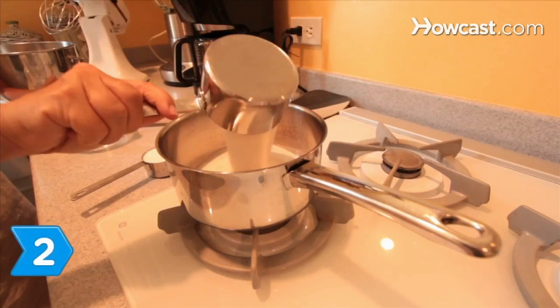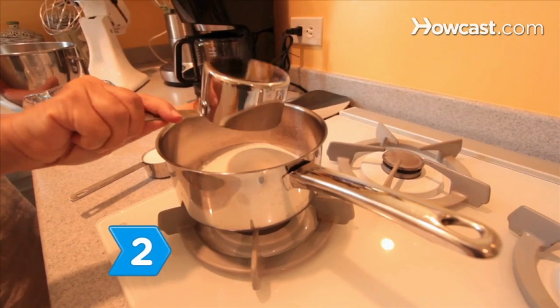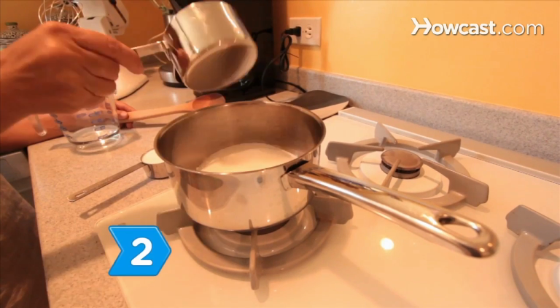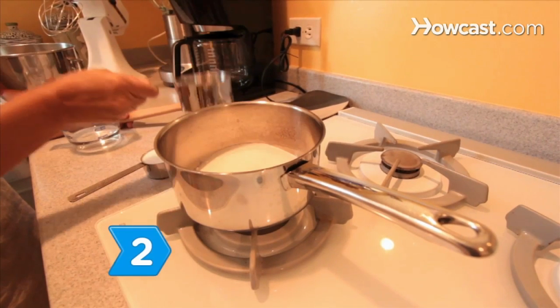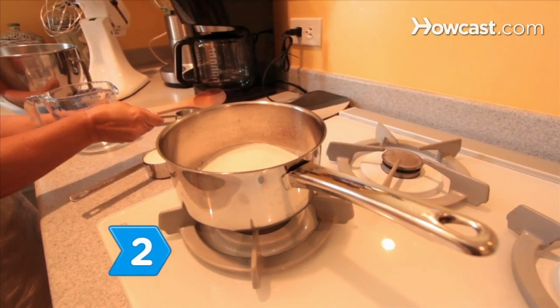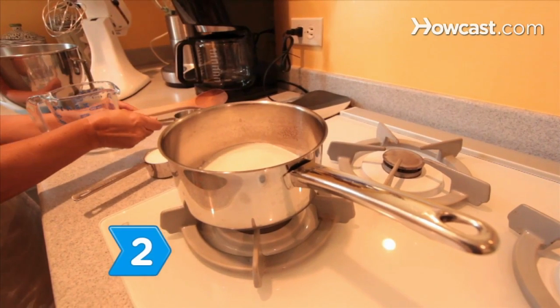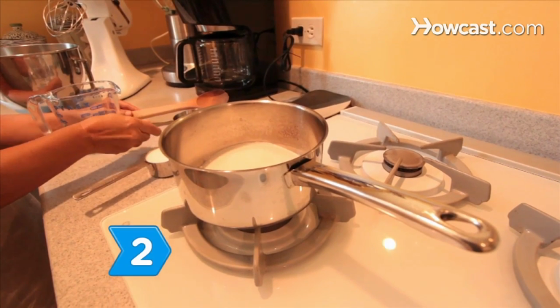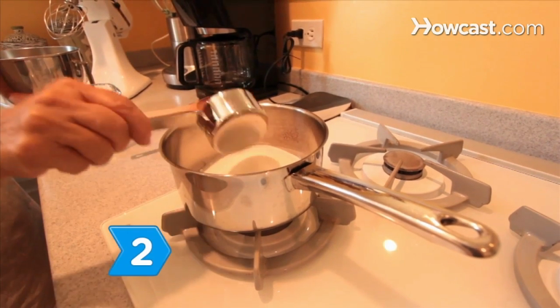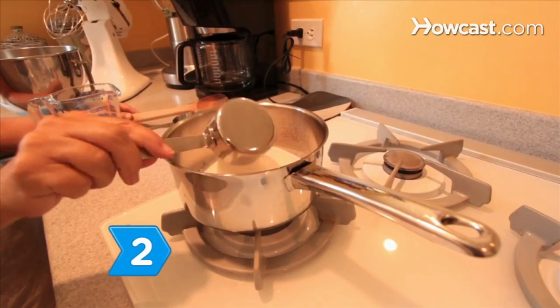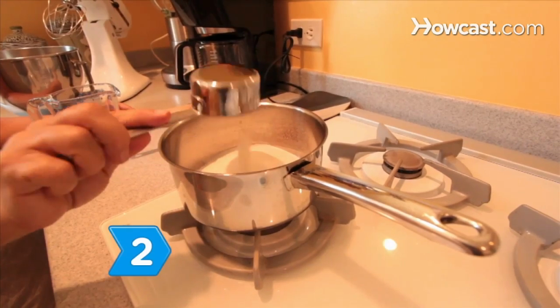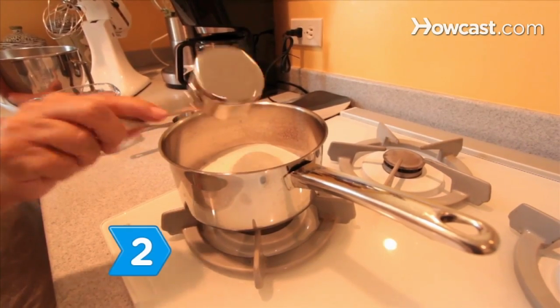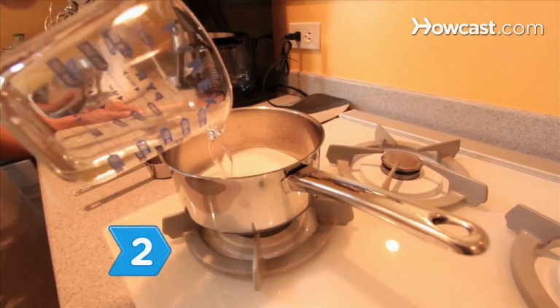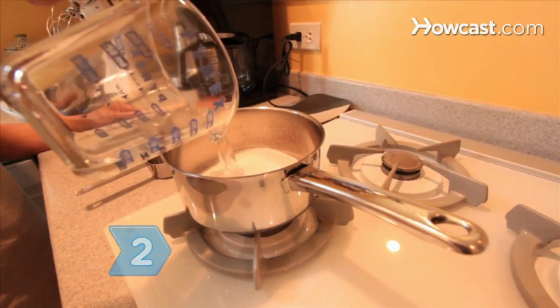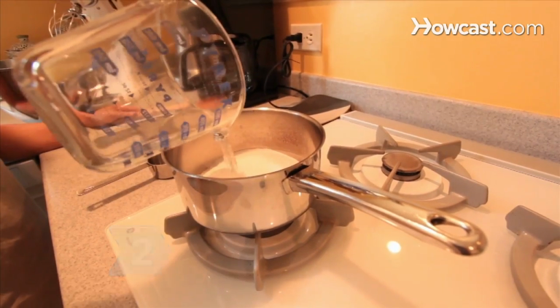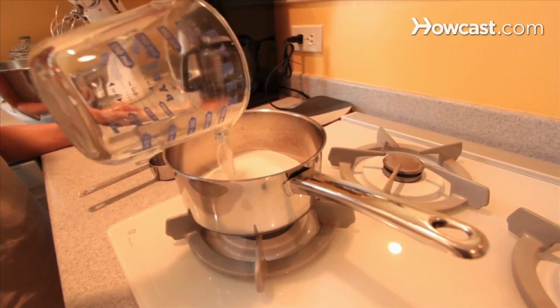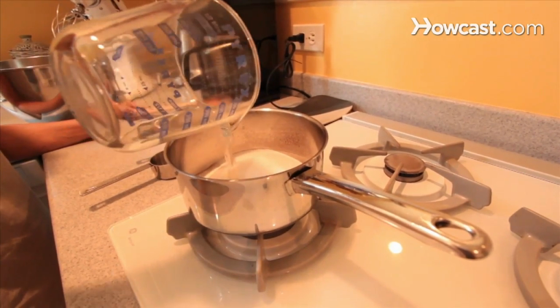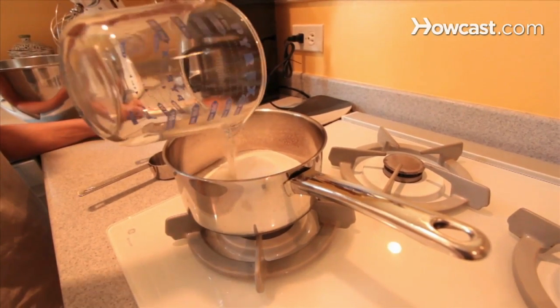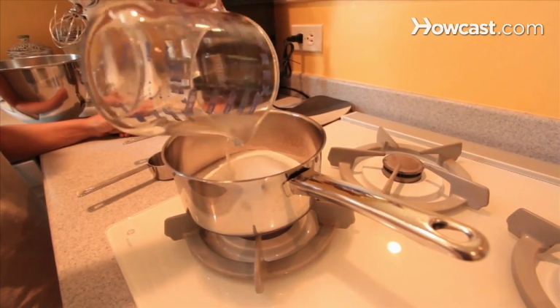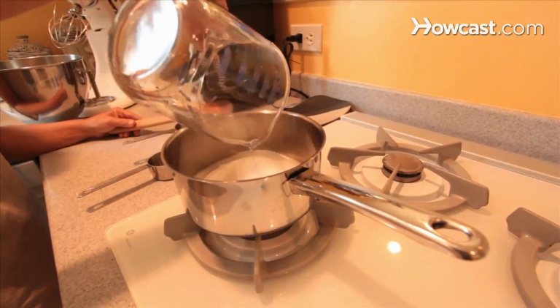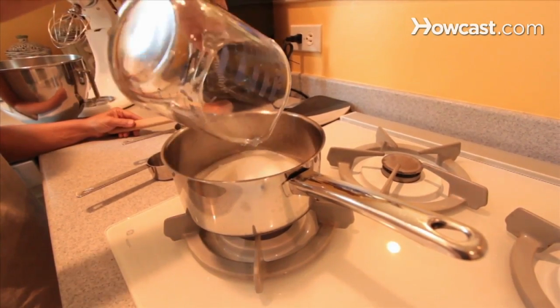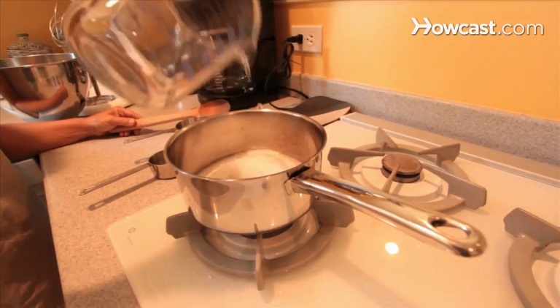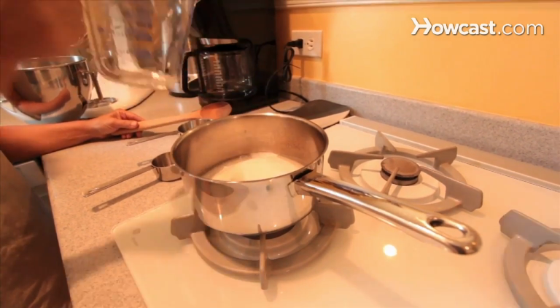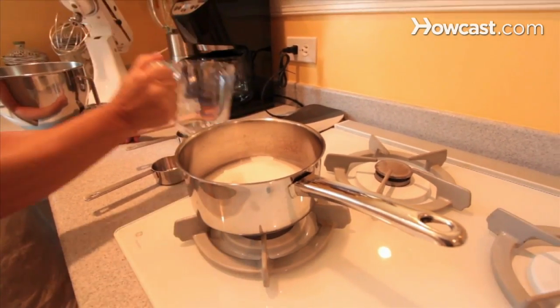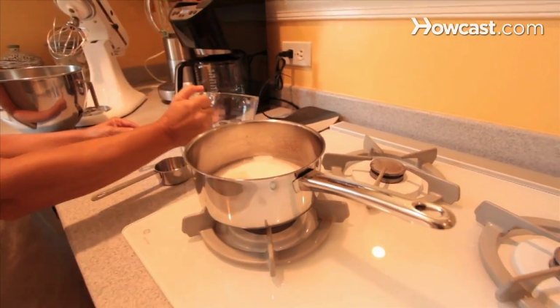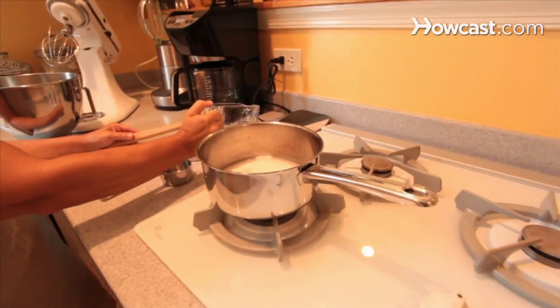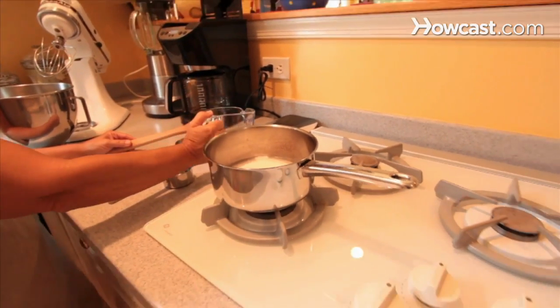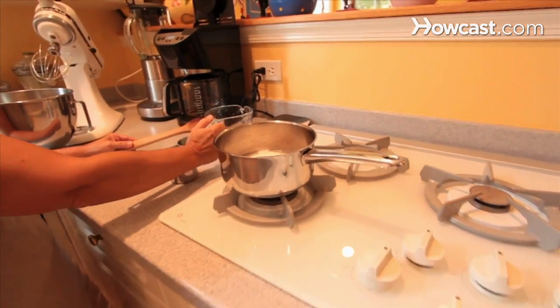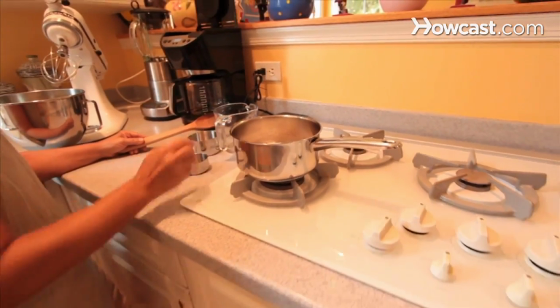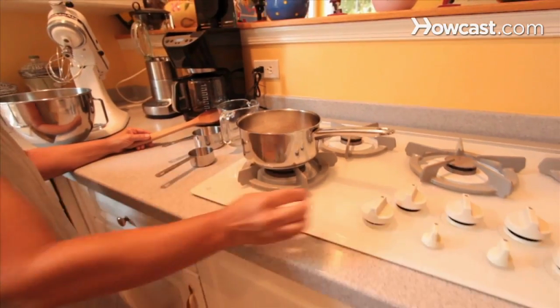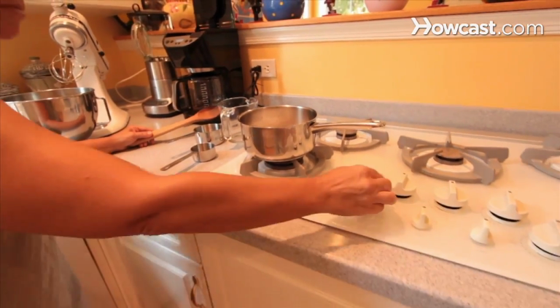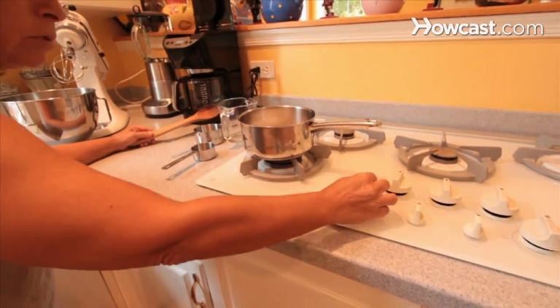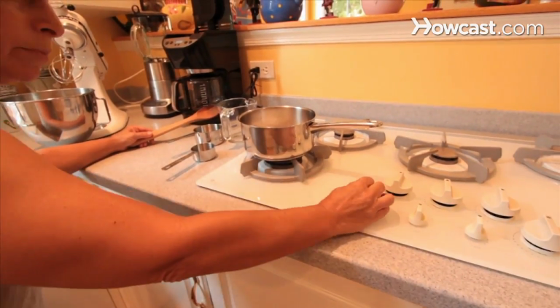Step 2: Pour the remaining sugar in a saucepan with the water and stir it over medium heat until the sugar dissolves.